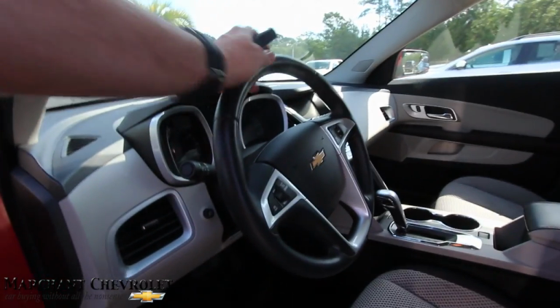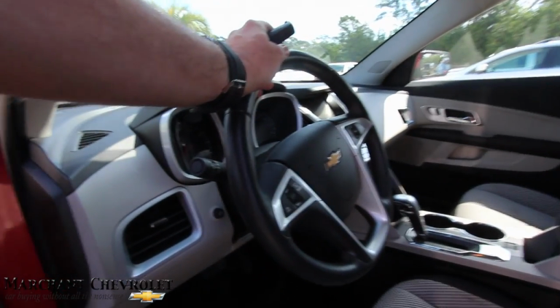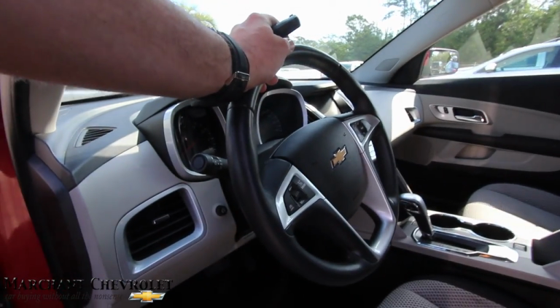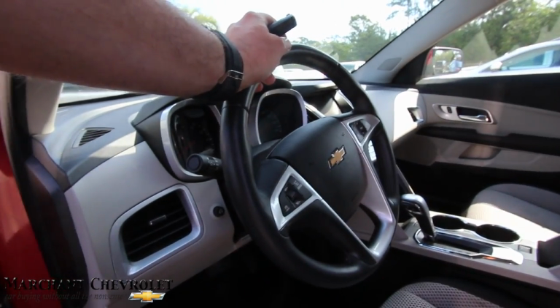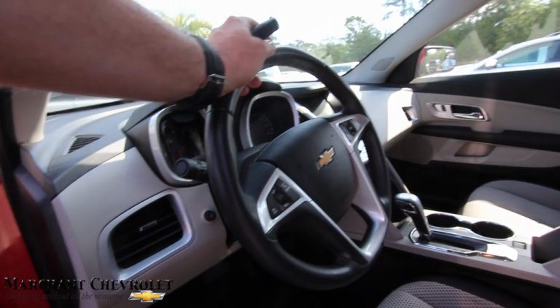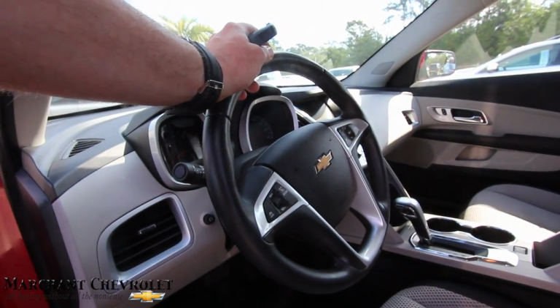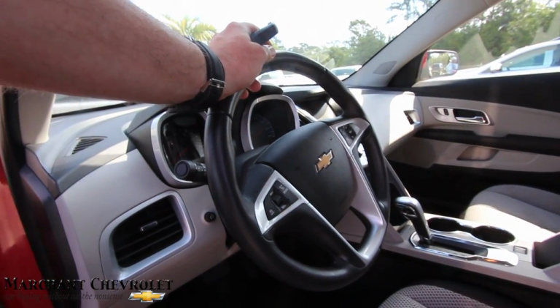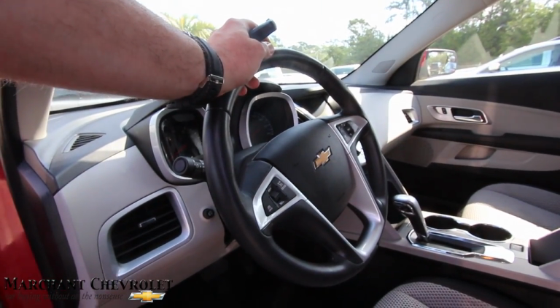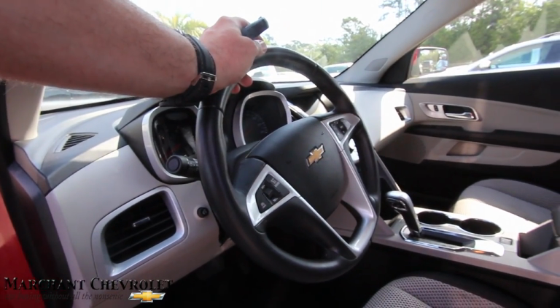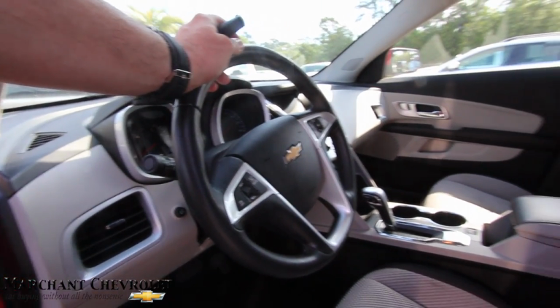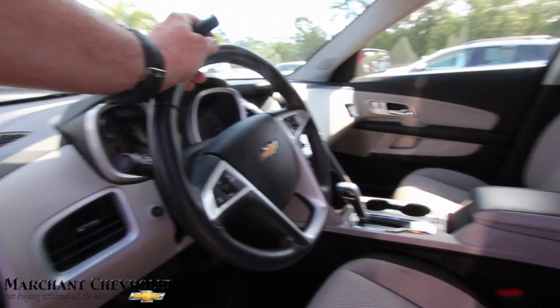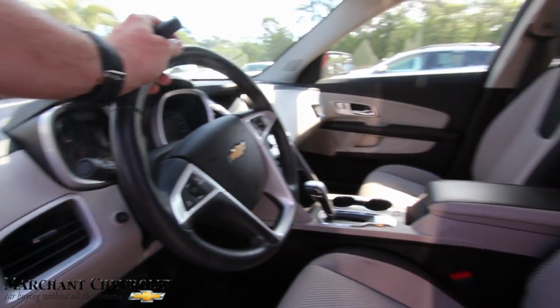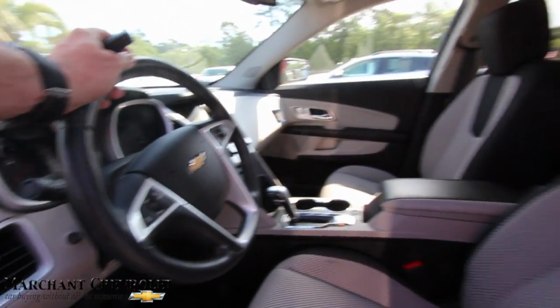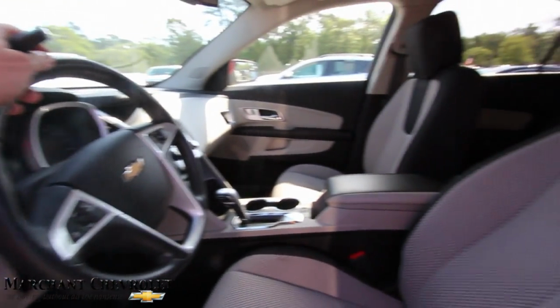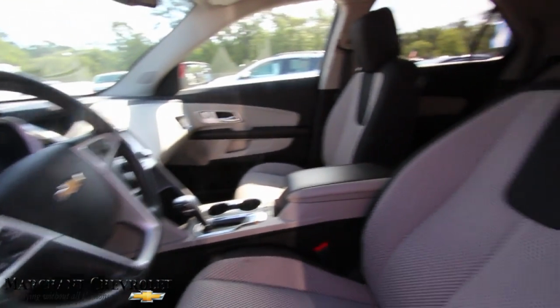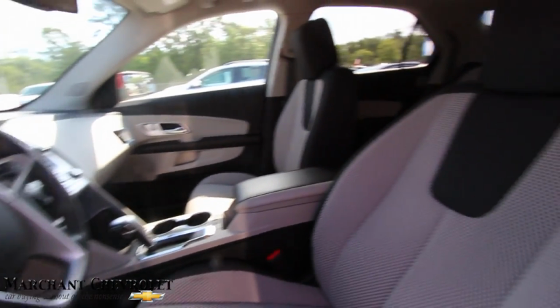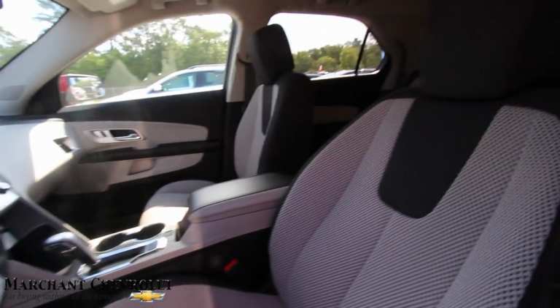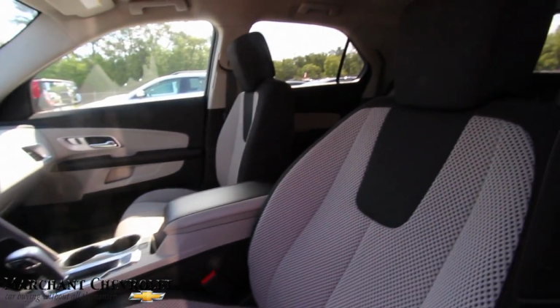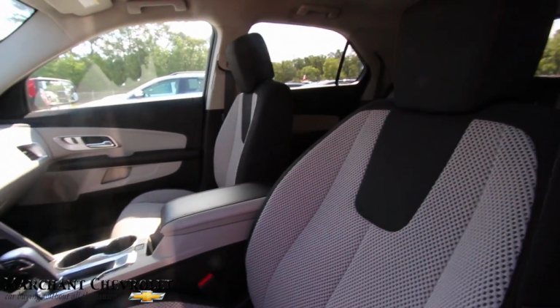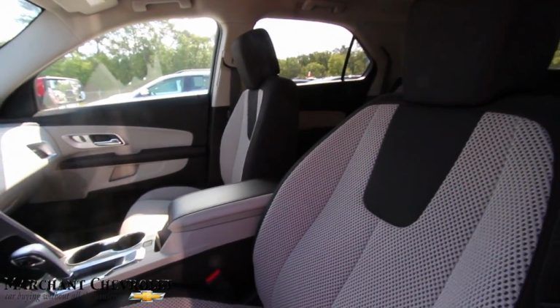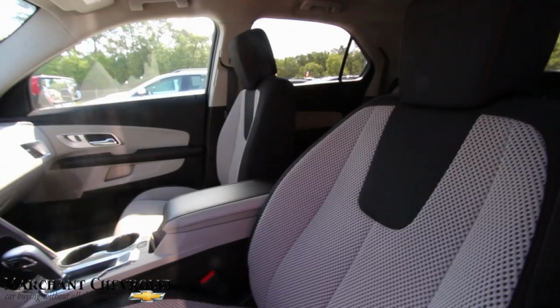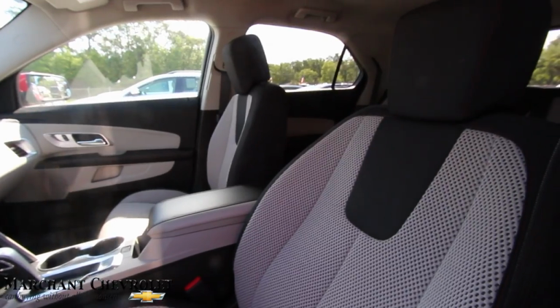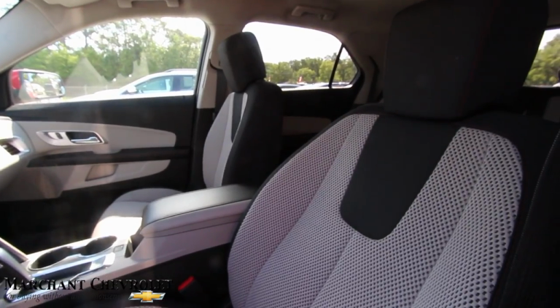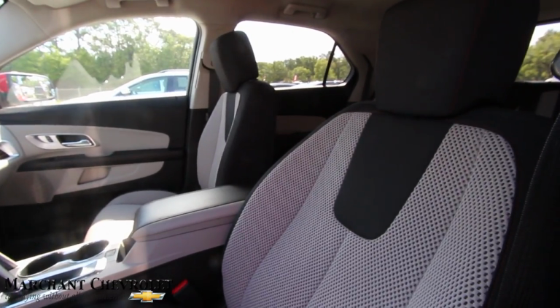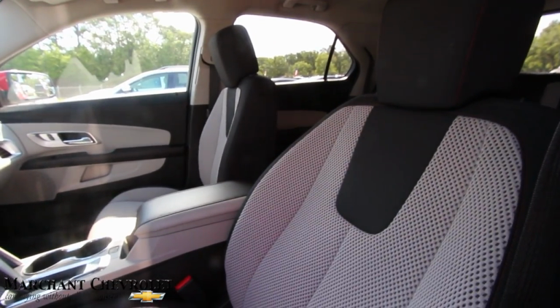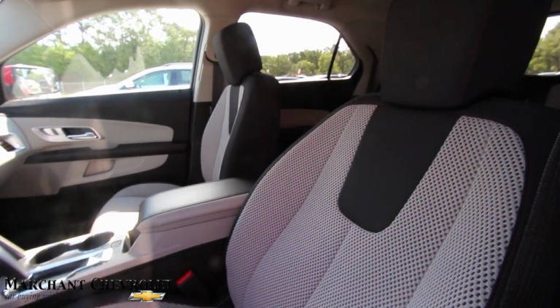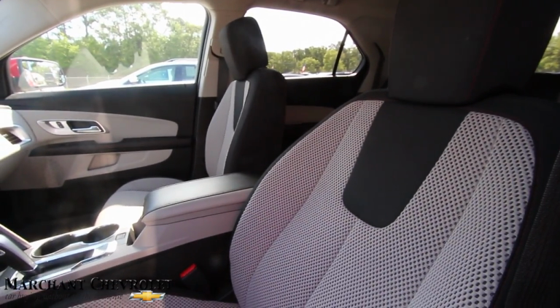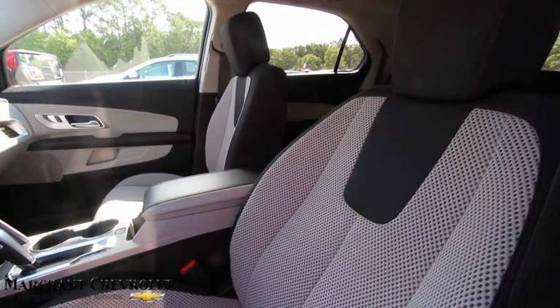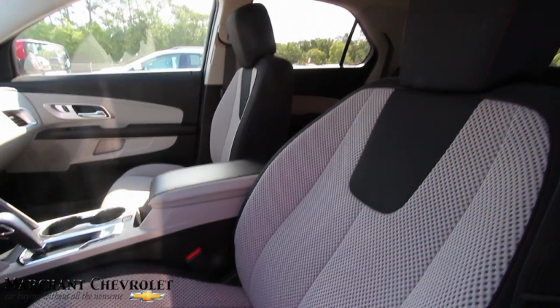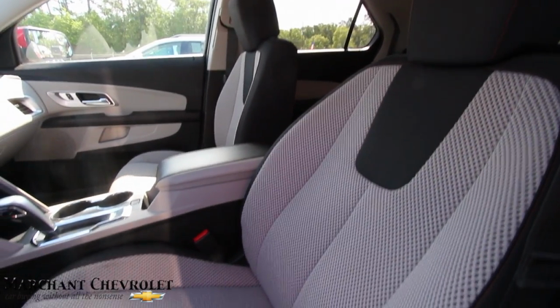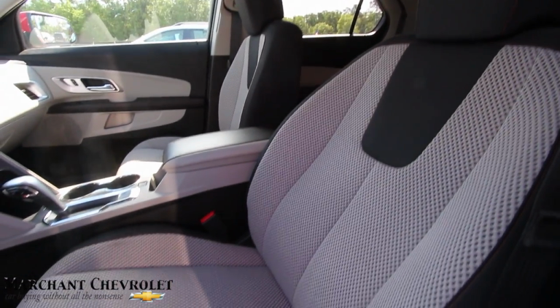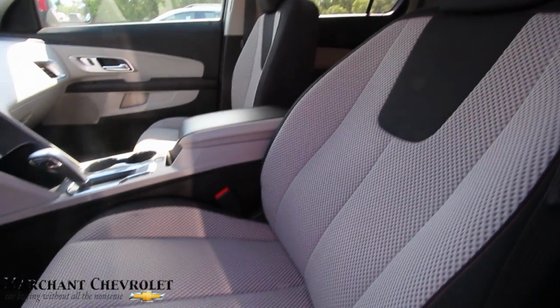Leather wrapped steering wheel with all your features and controls there. Look at those seats — they look nice and clean, and they even look really comfortable.